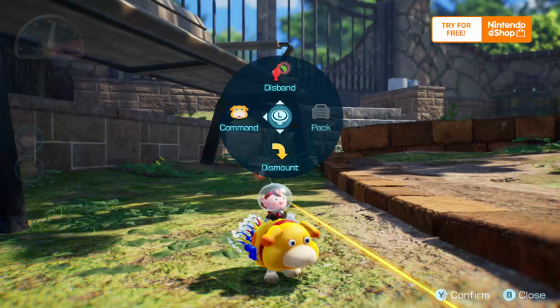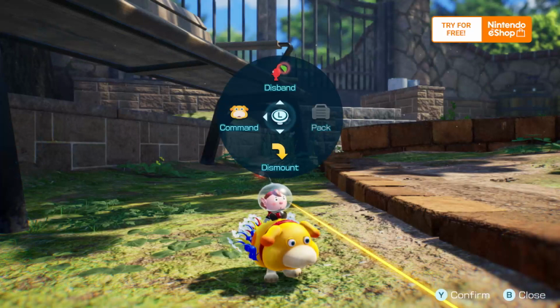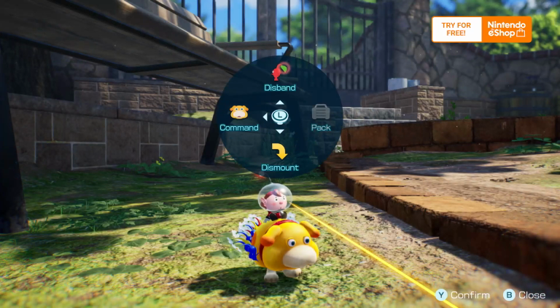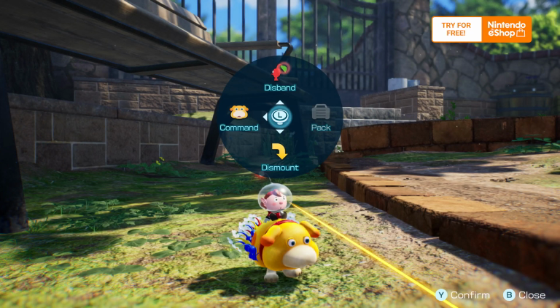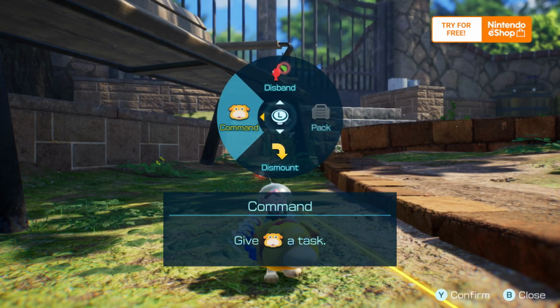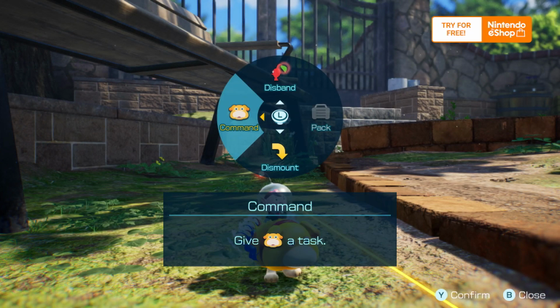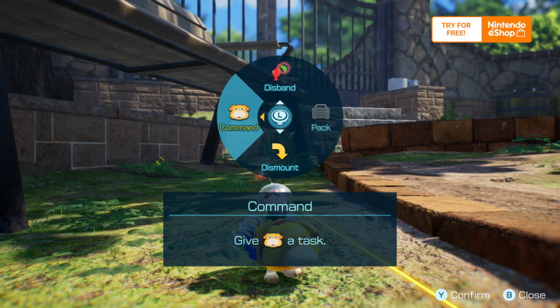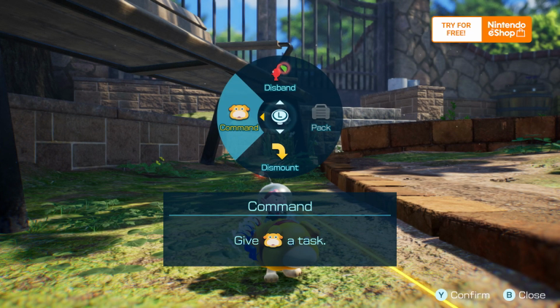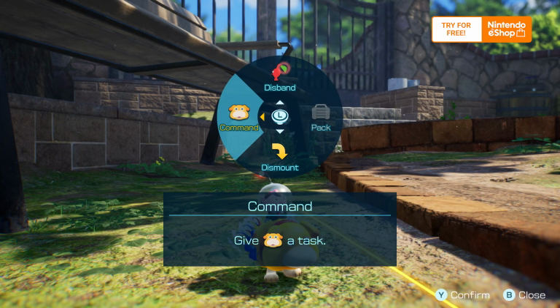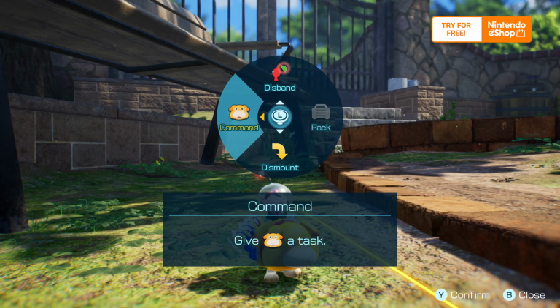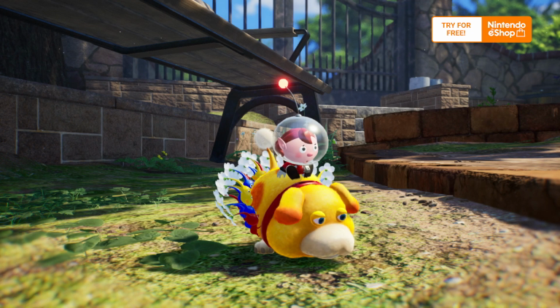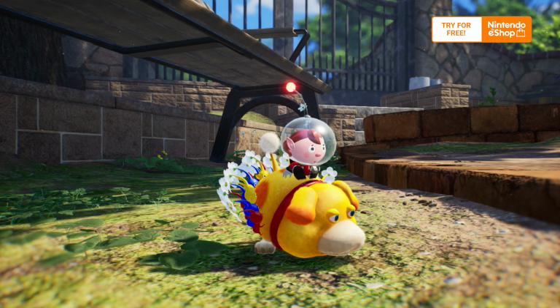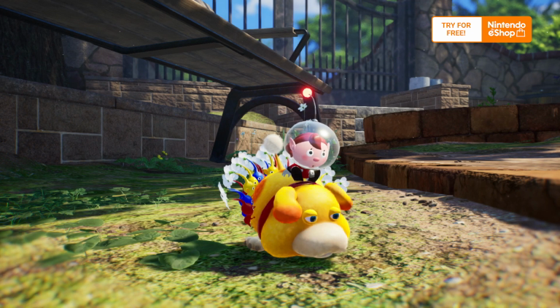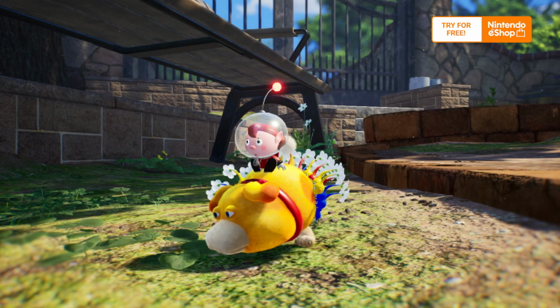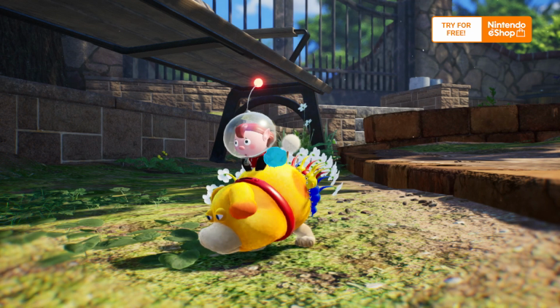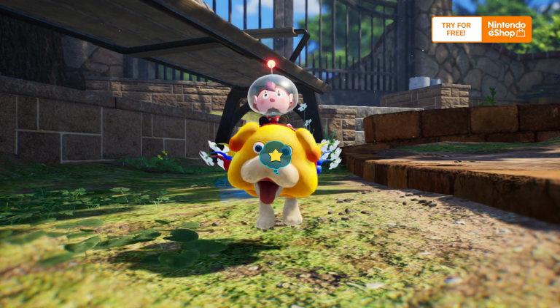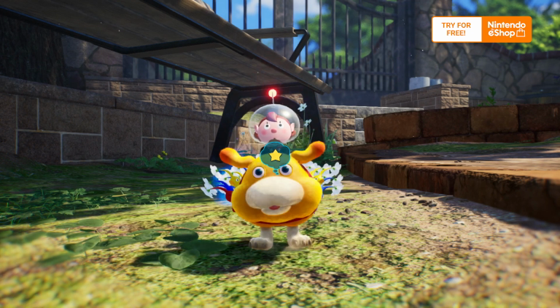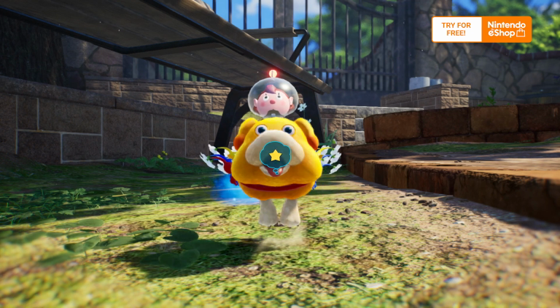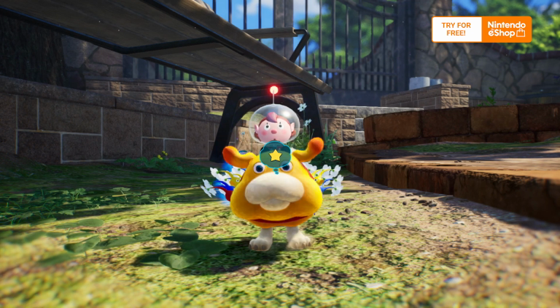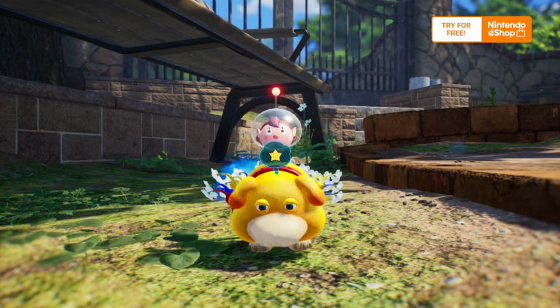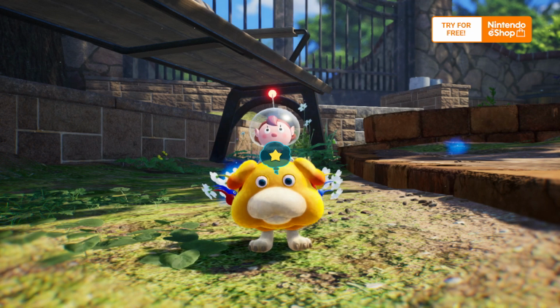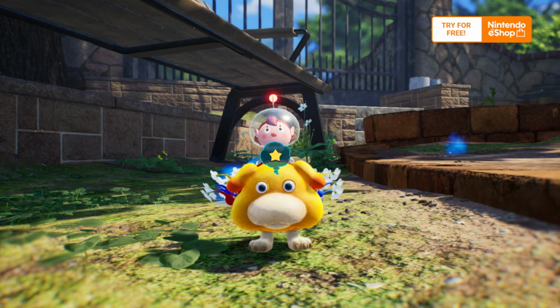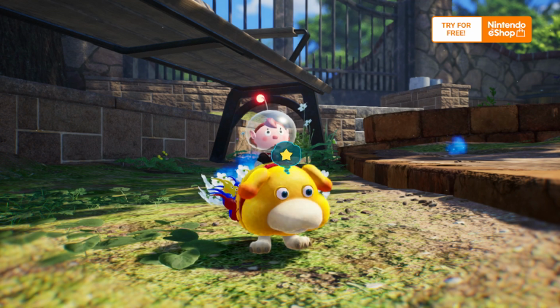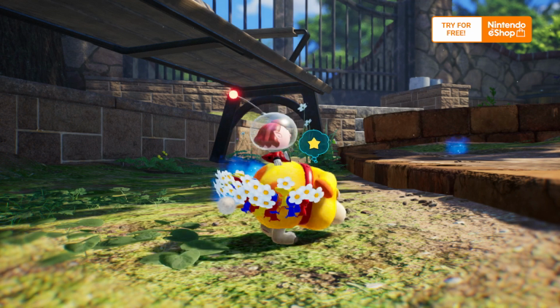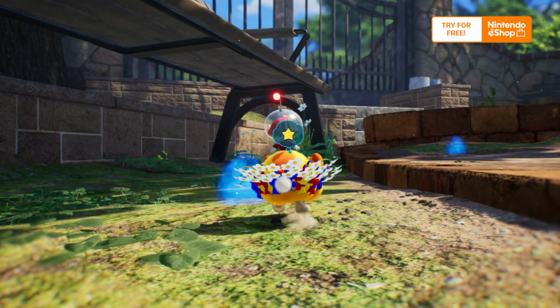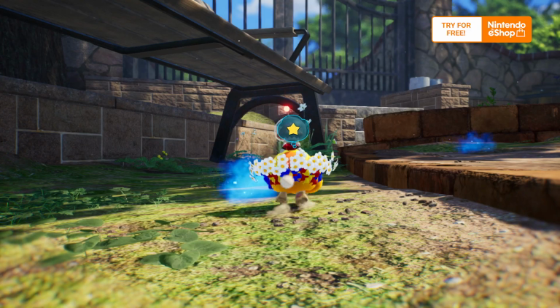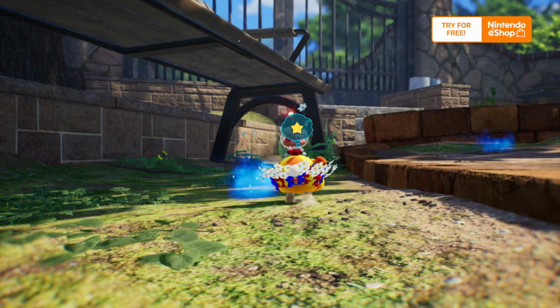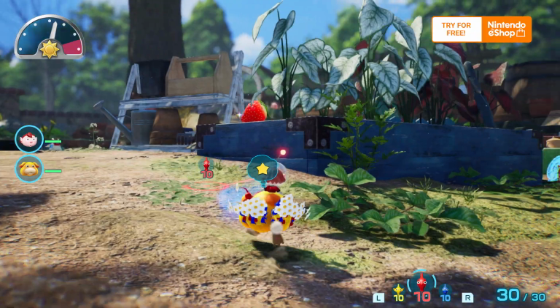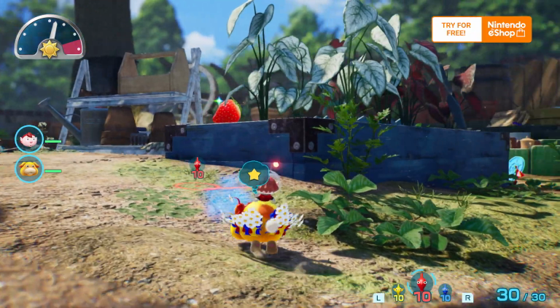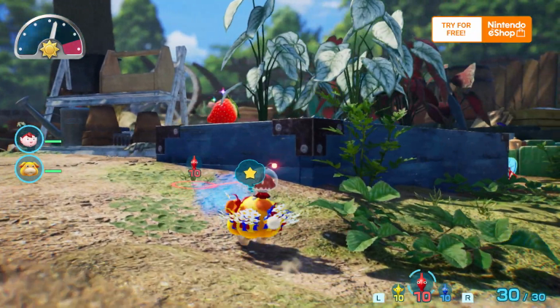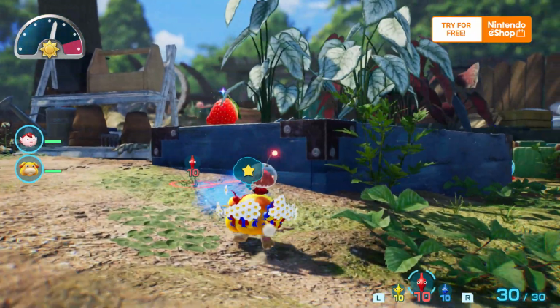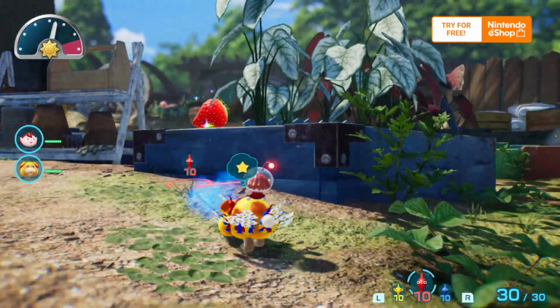Looking for items? Oatchi can sniff them out by following their scent. As they say, follow your nose.